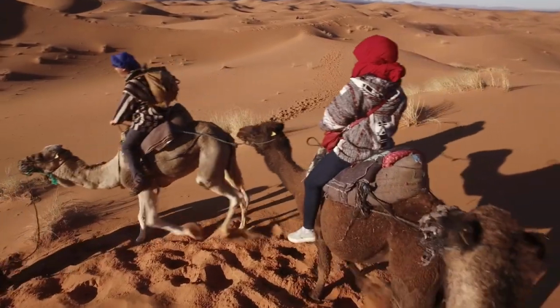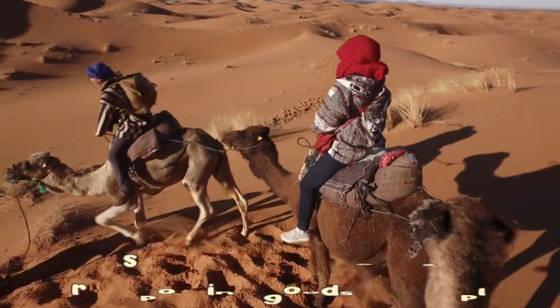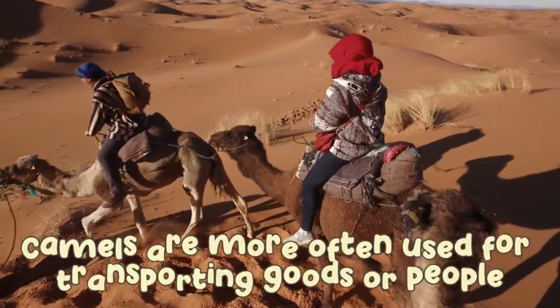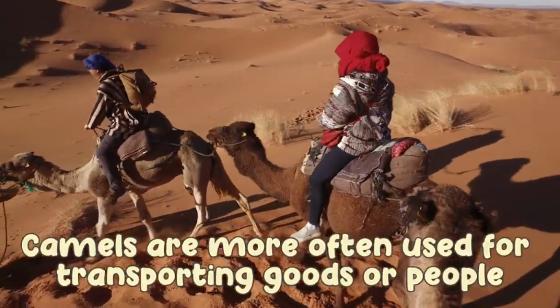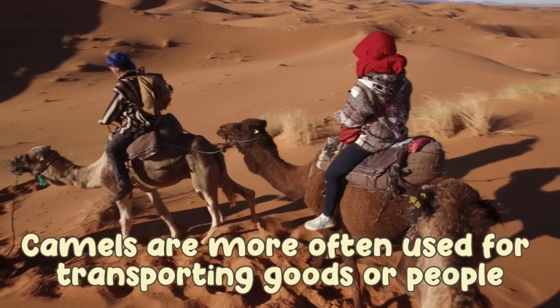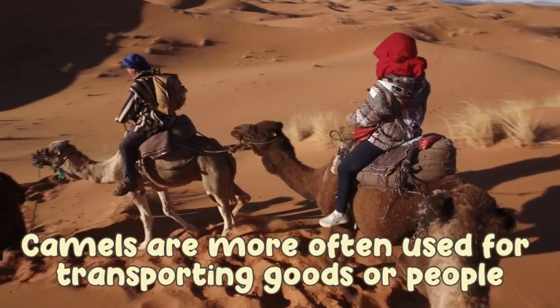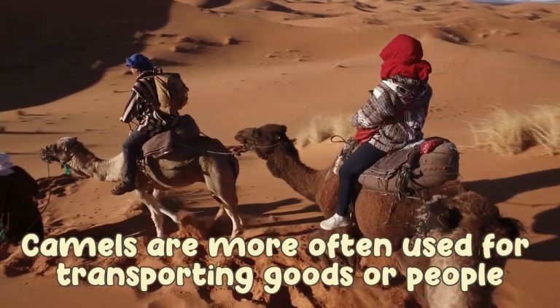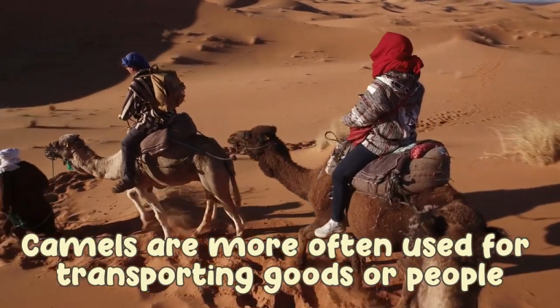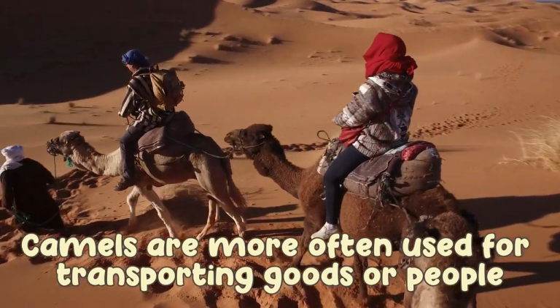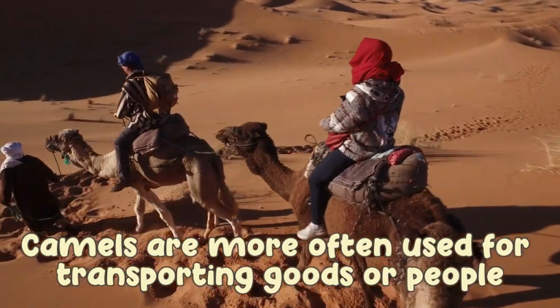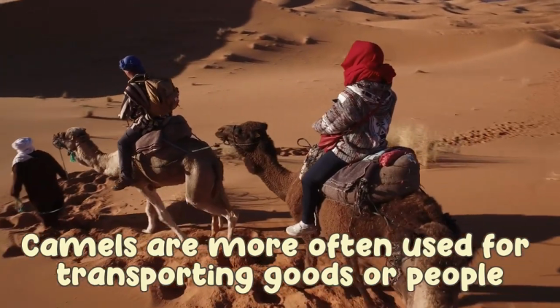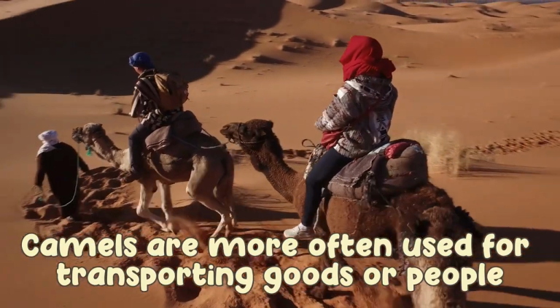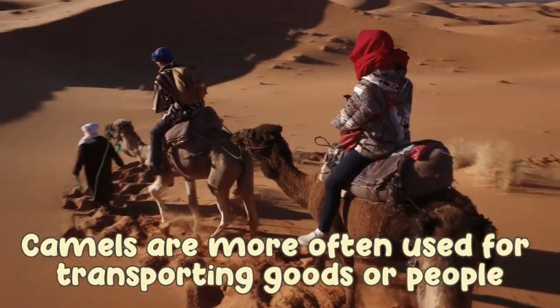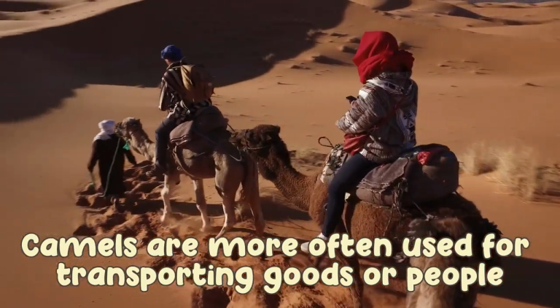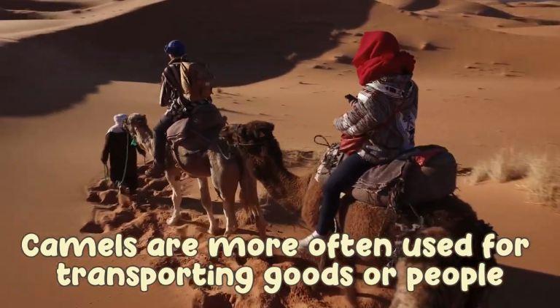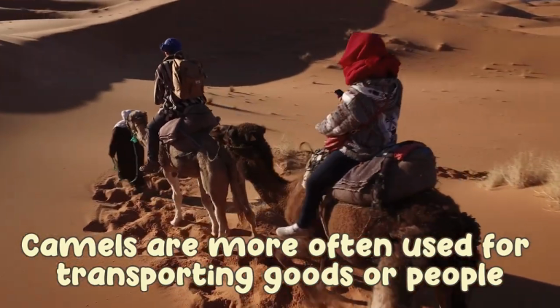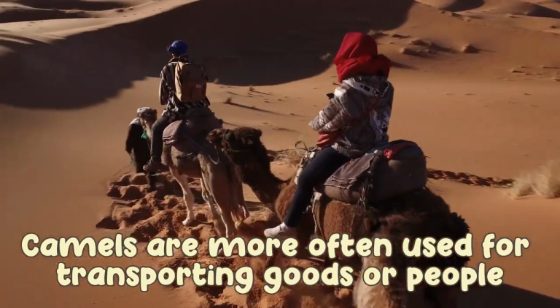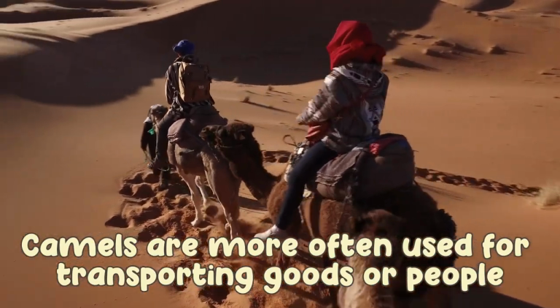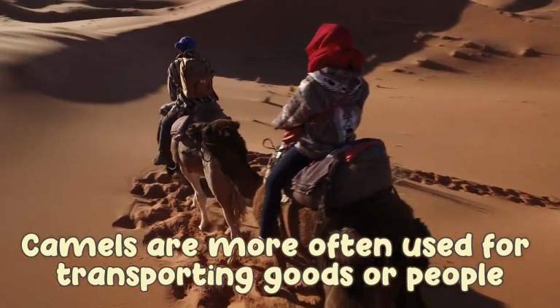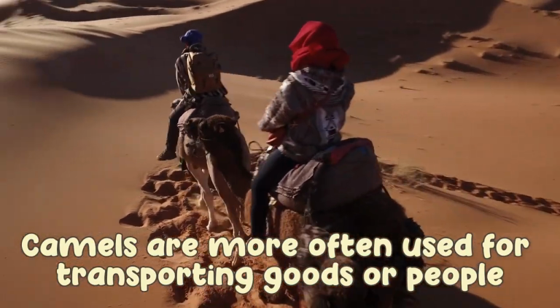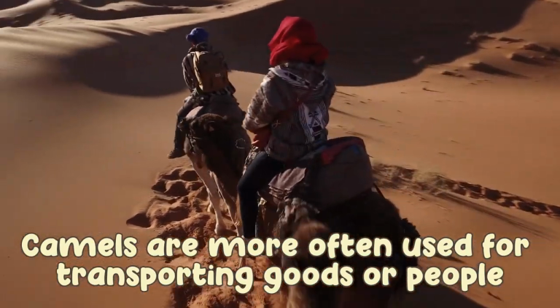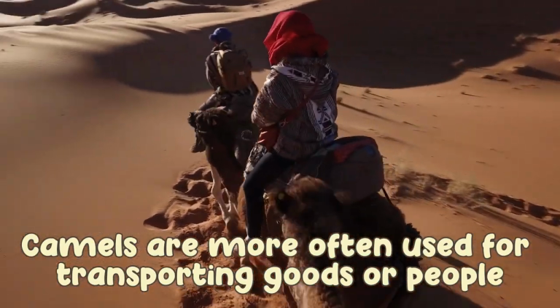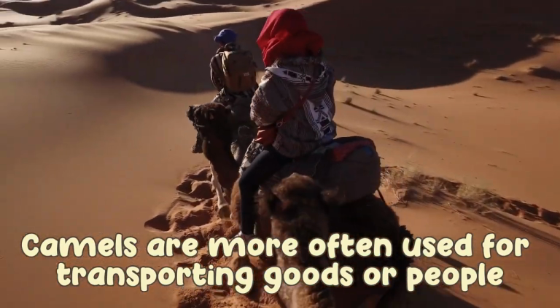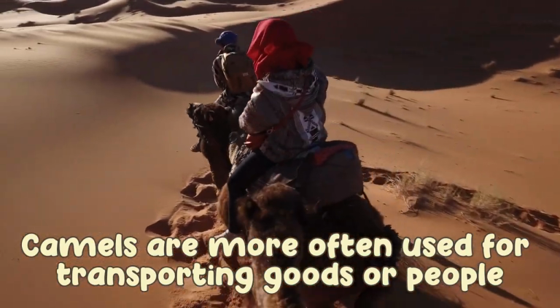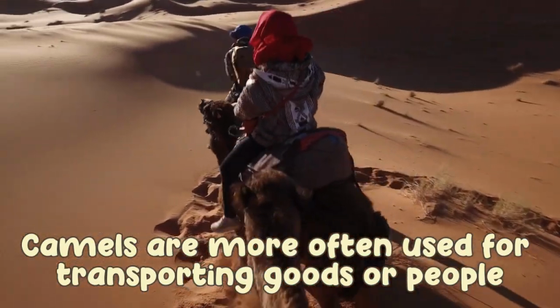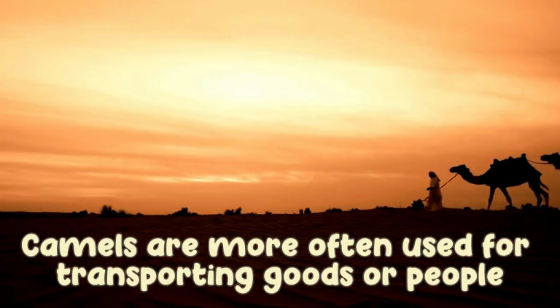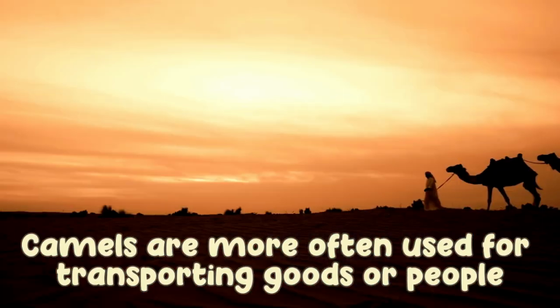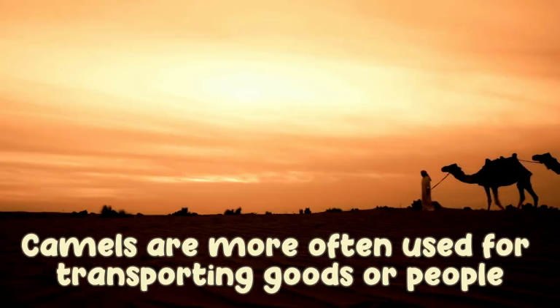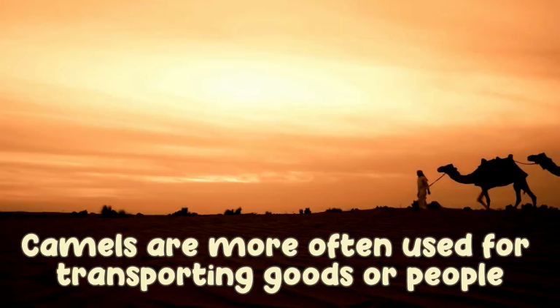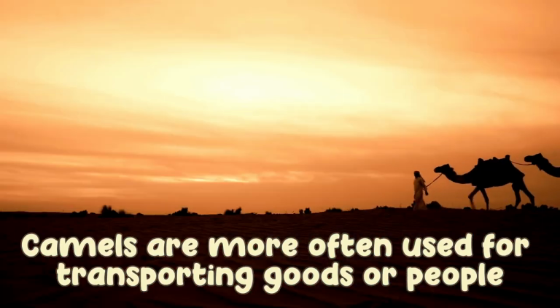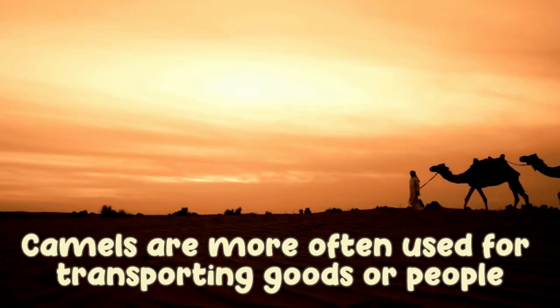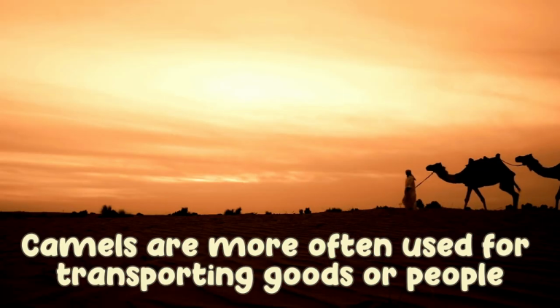Camels are more often used for transporting goods or people.